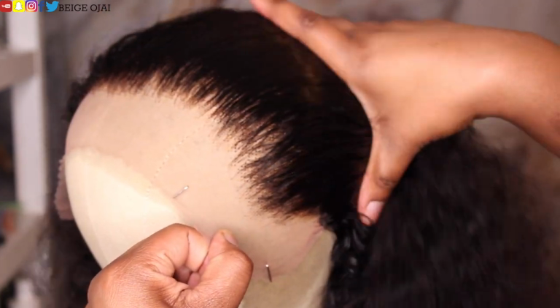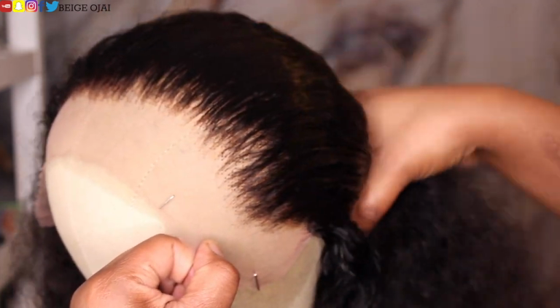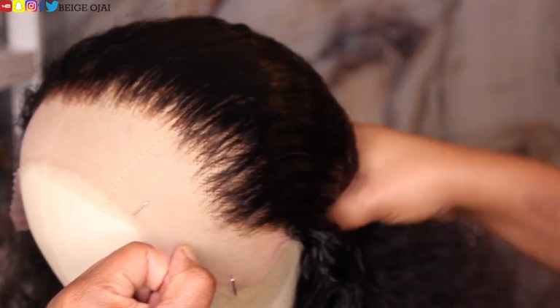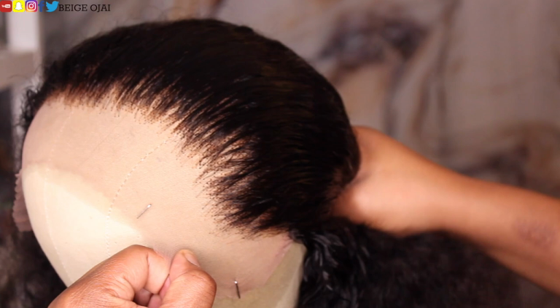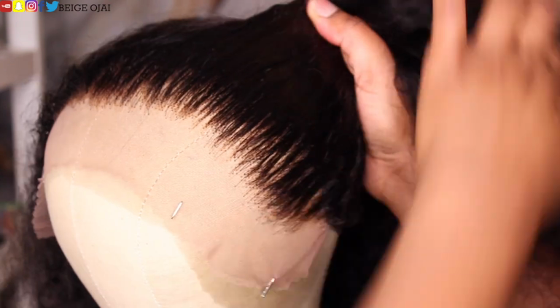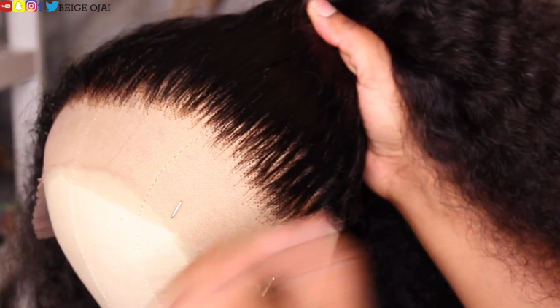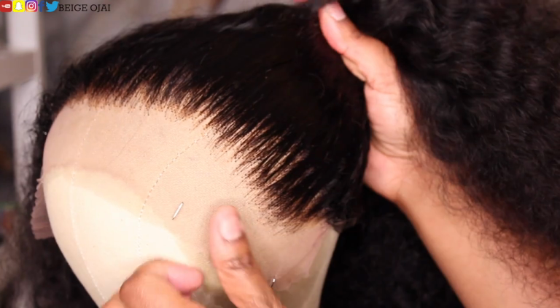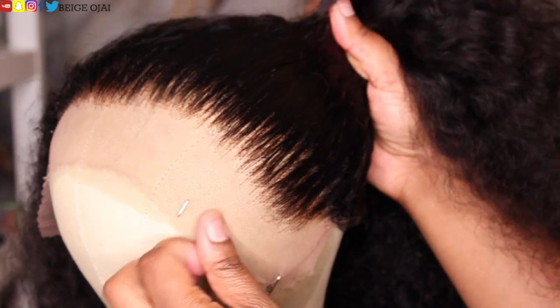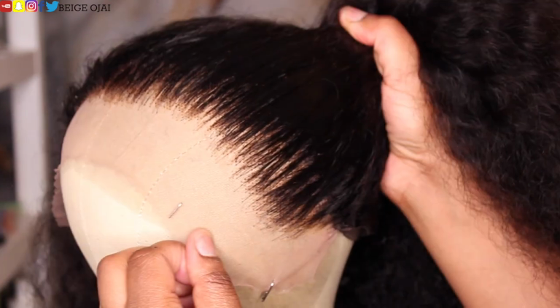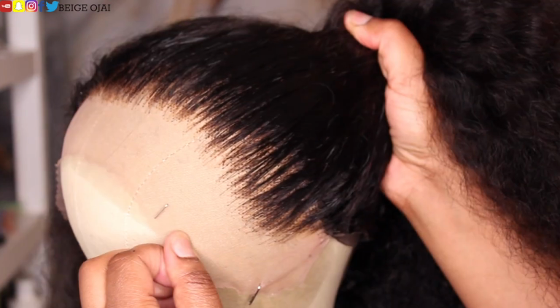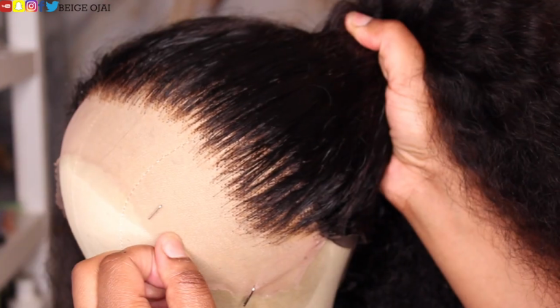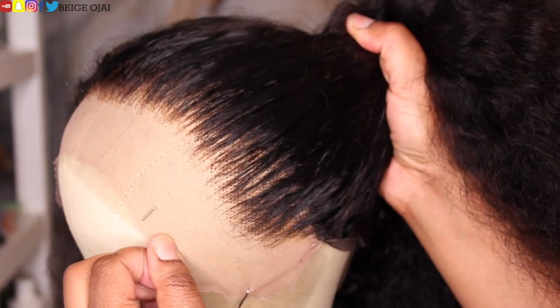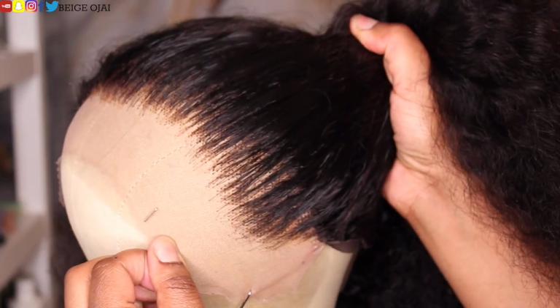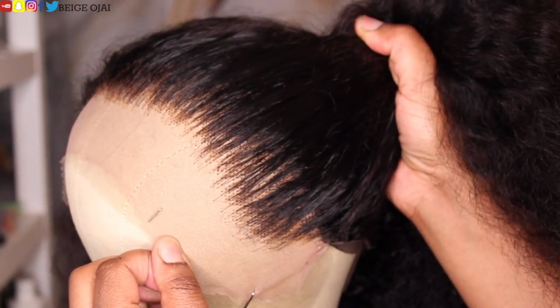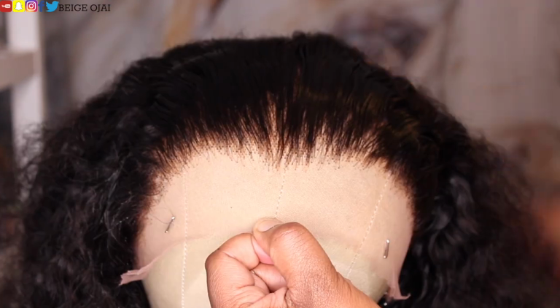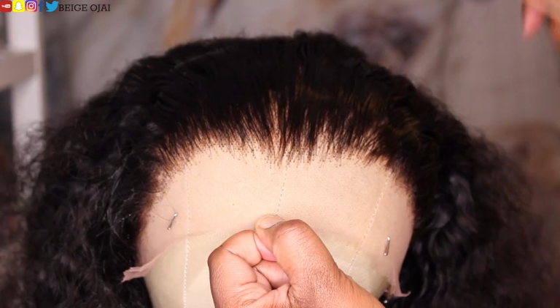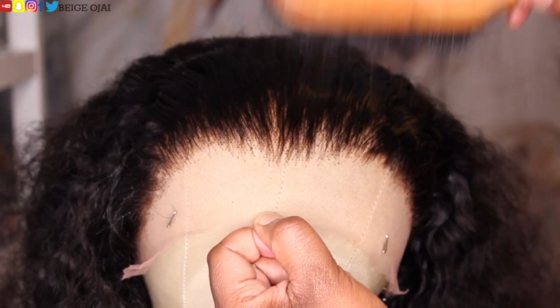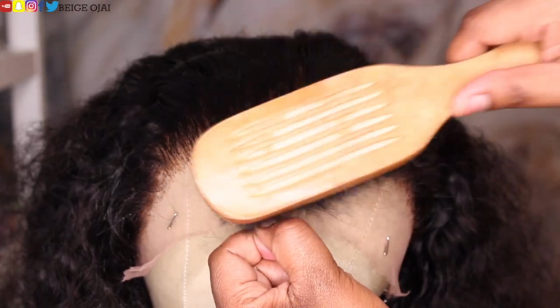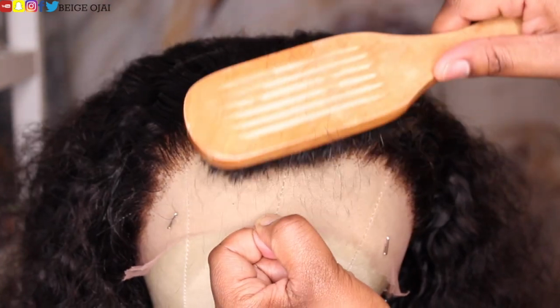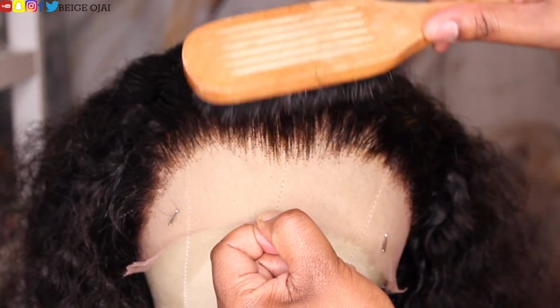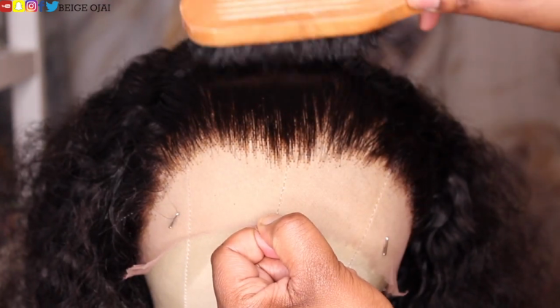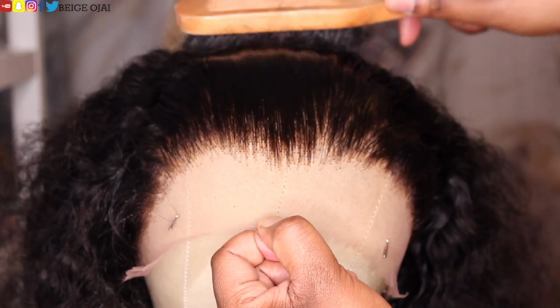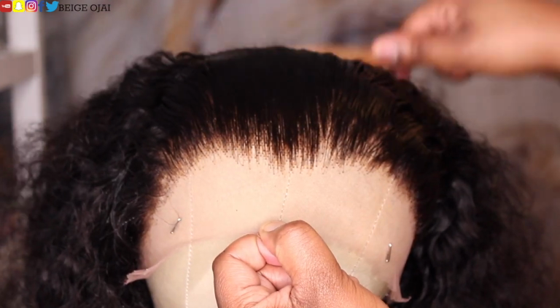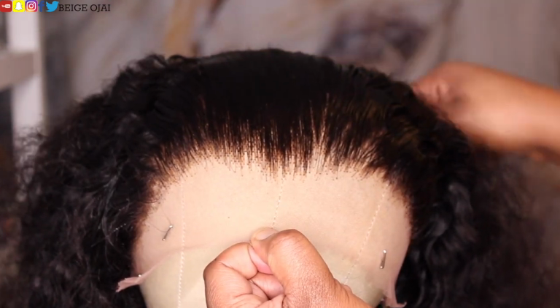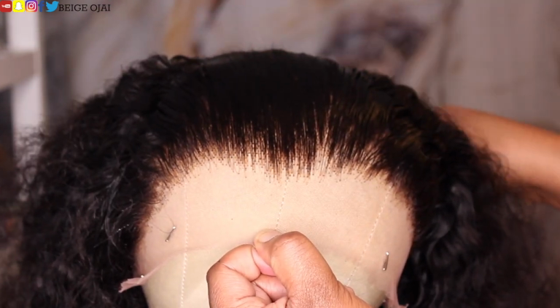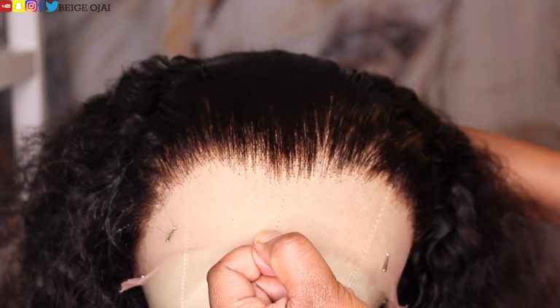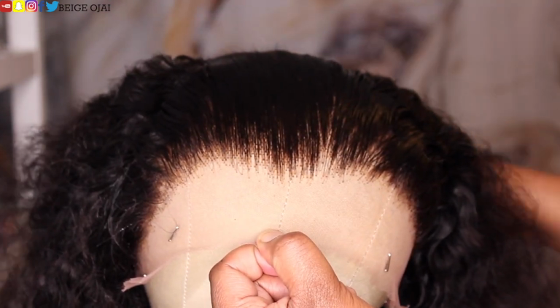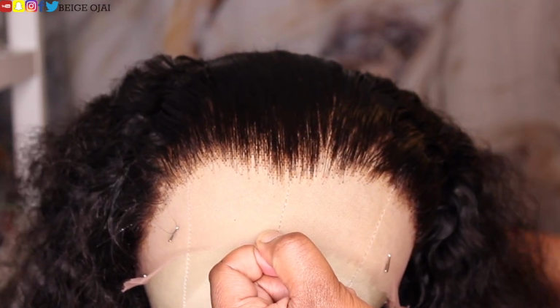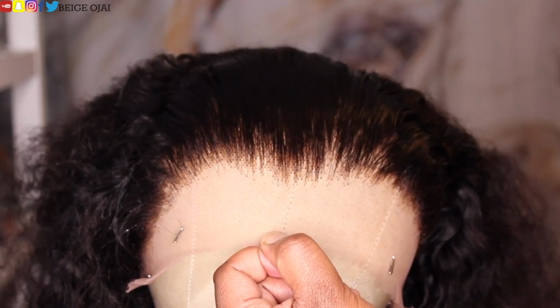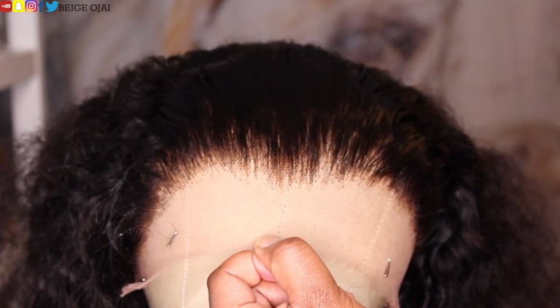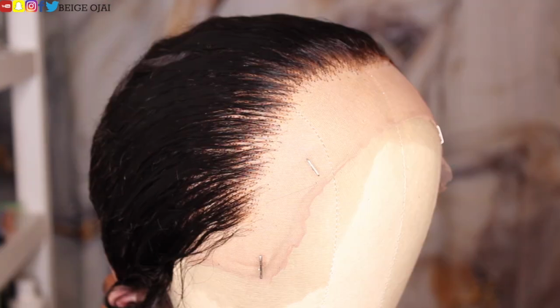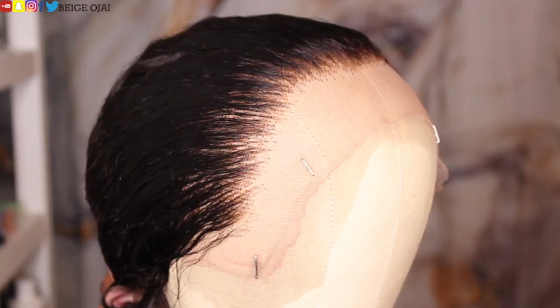So now that the knots are bleached and the hairline has been plucked, it's time to style this hair.